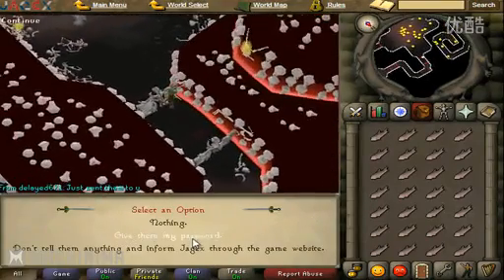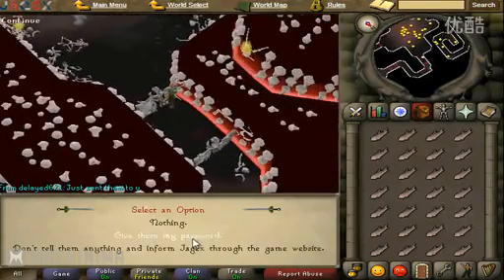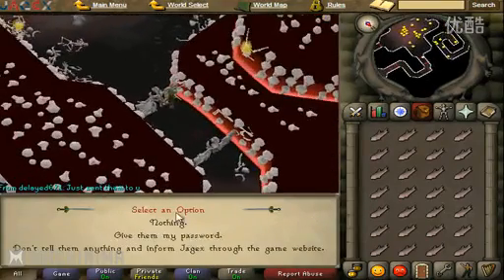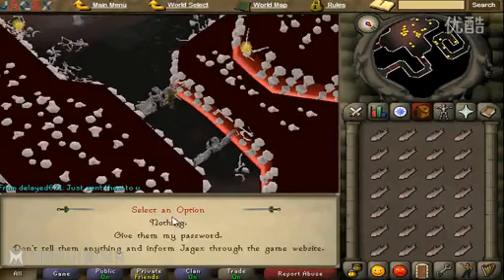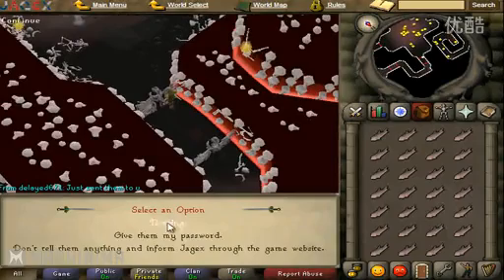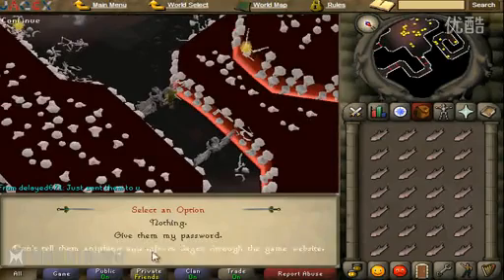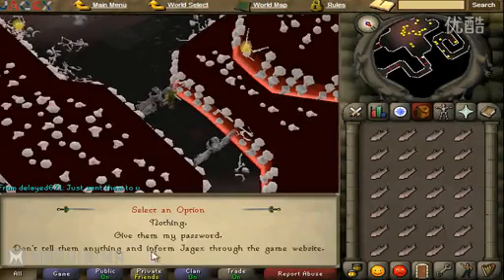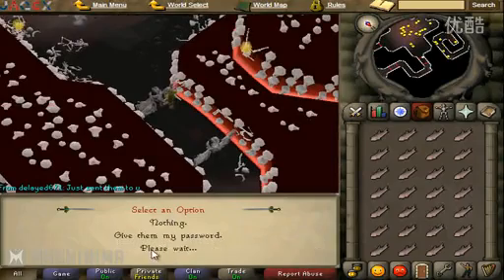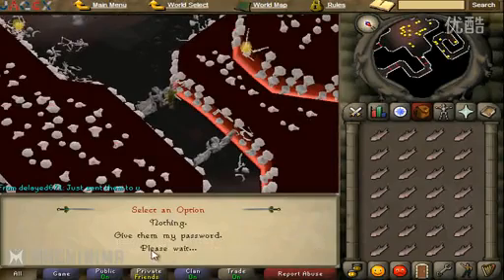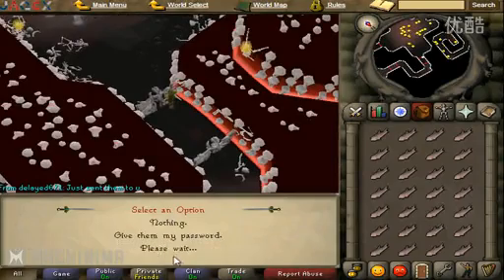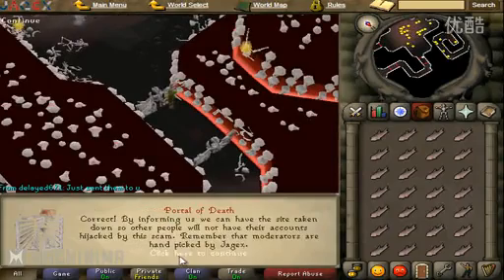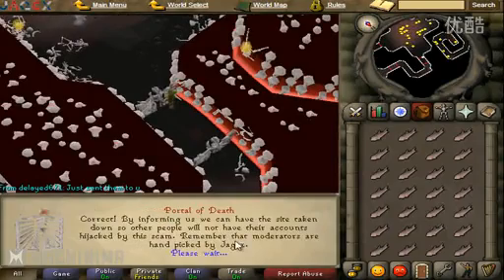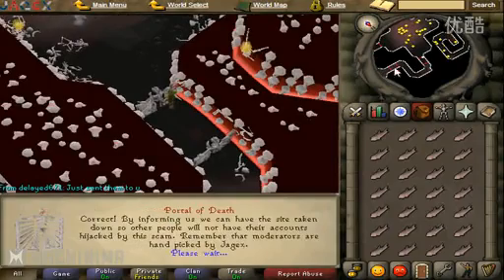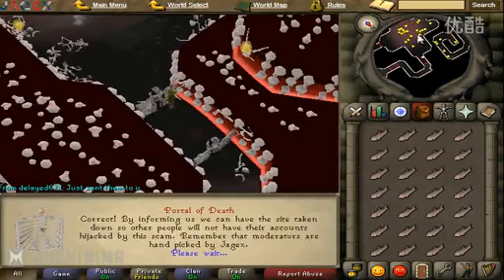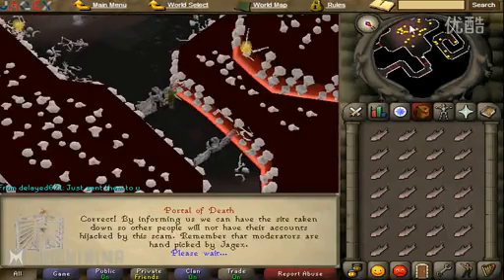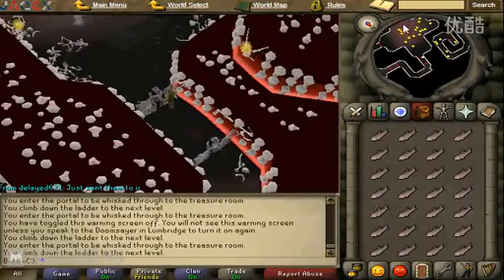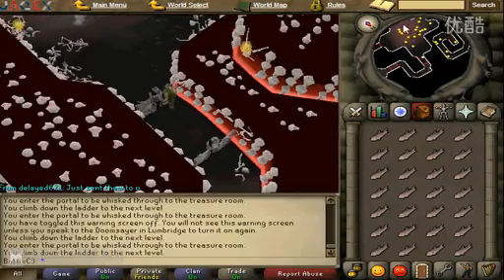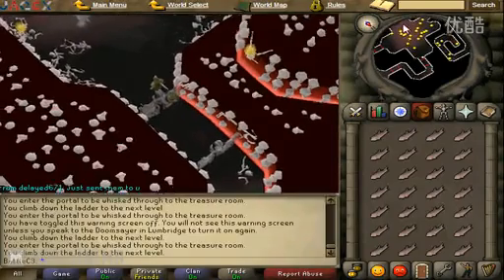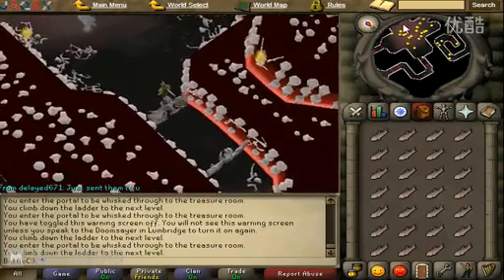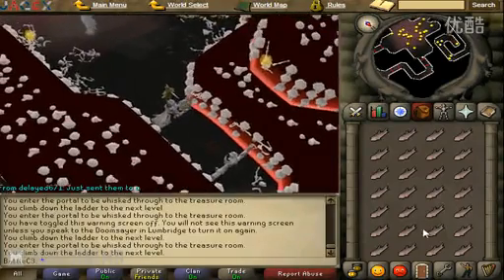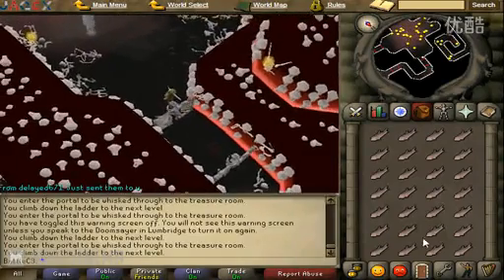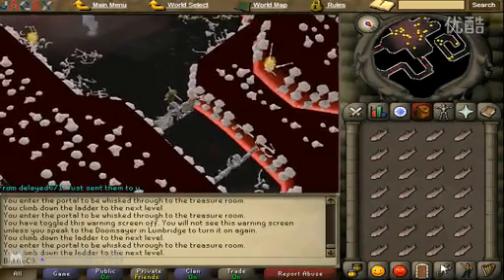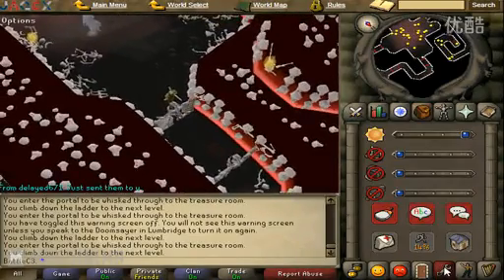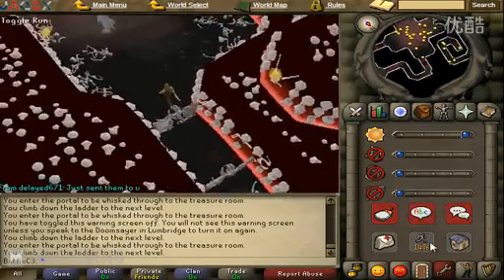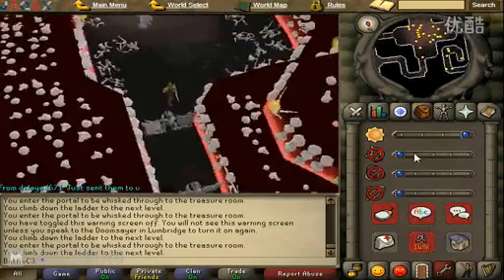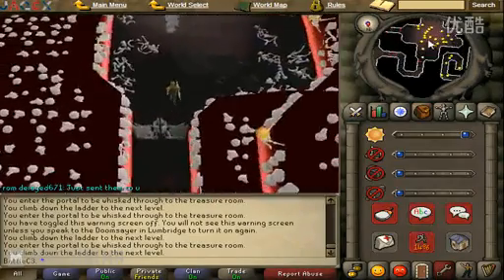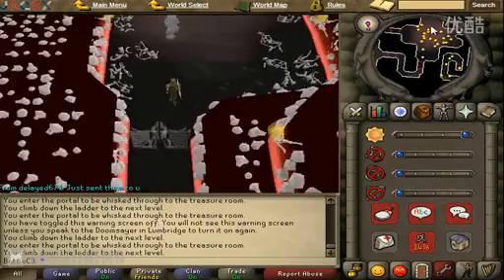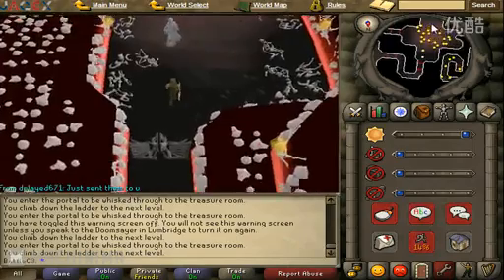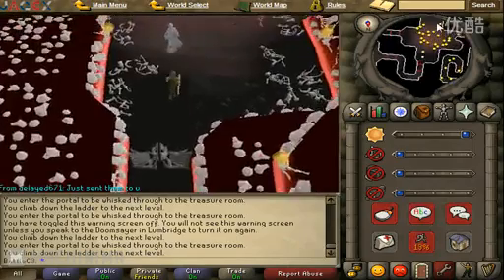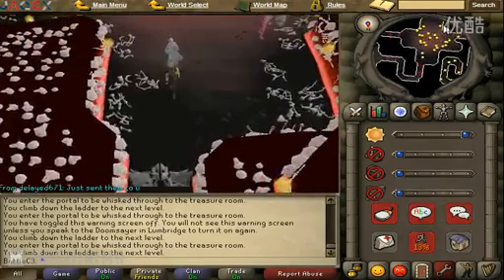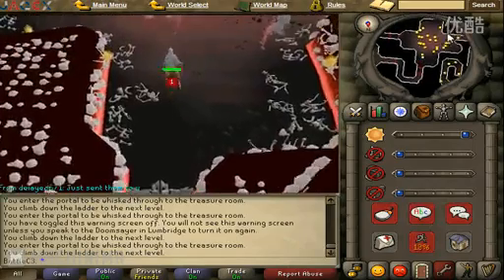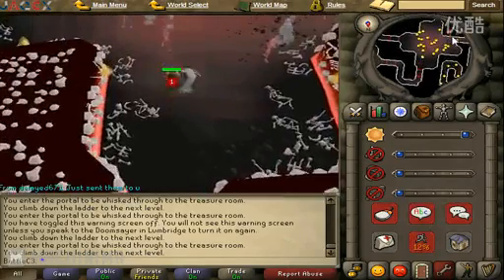Also, they drop cosmic runes and nature runes which can quite literally make you bank if you can get one or two per run. It really is quite common and you can make a lot of money from it.